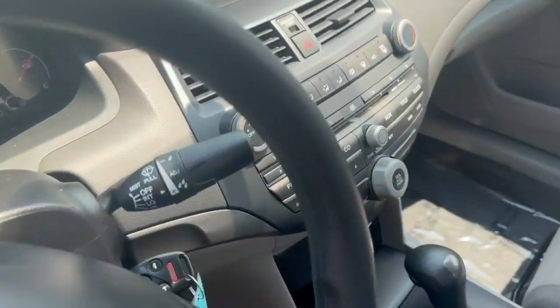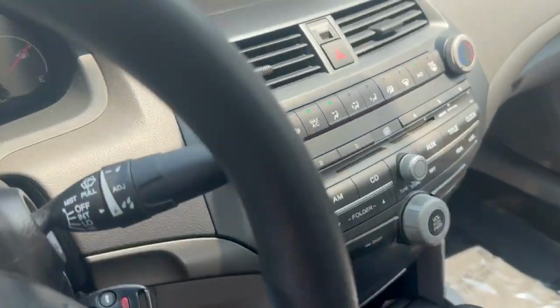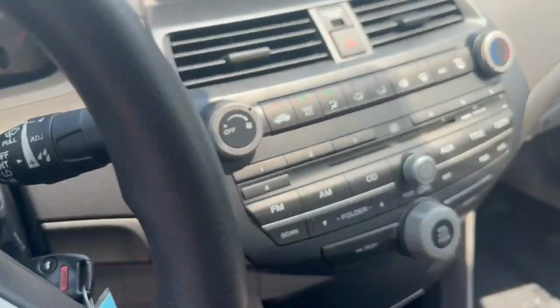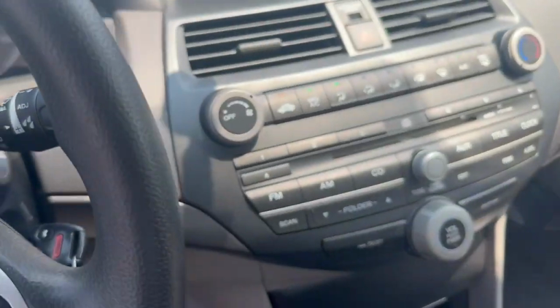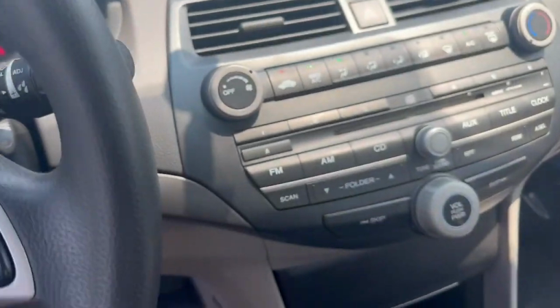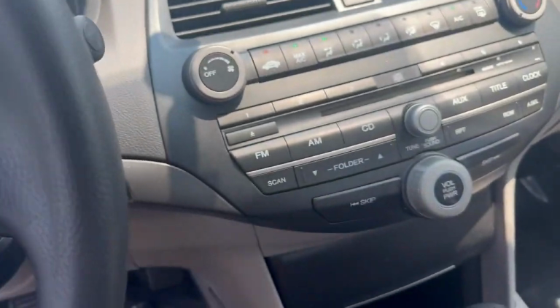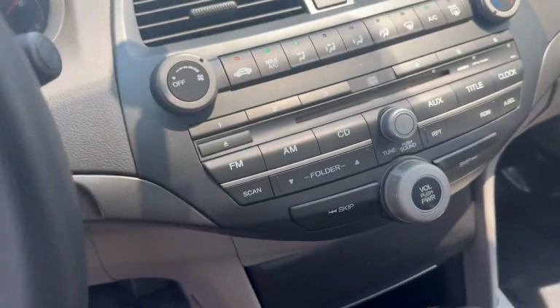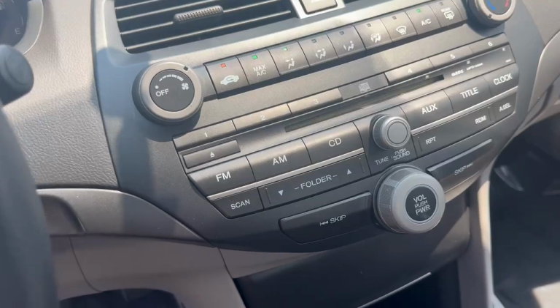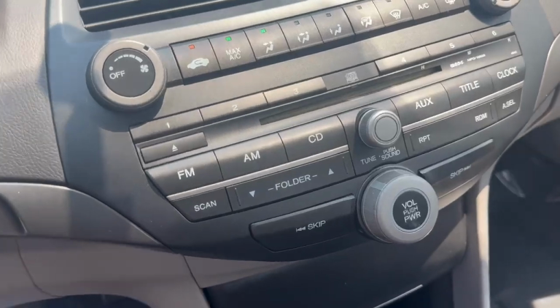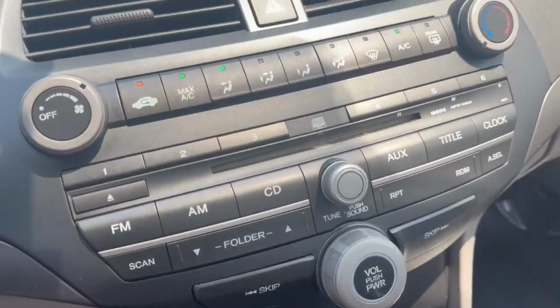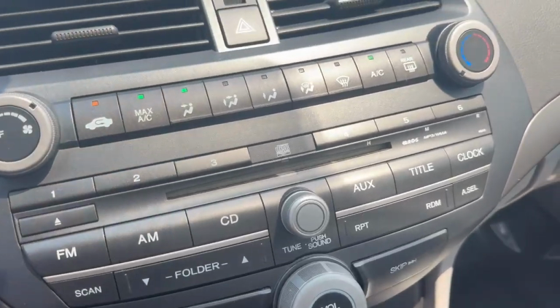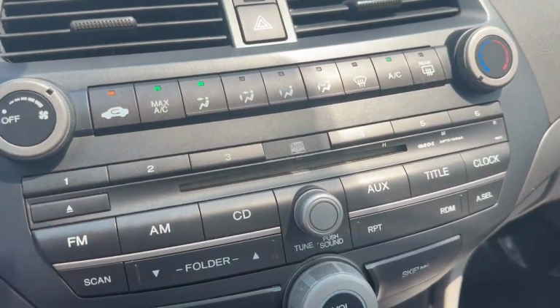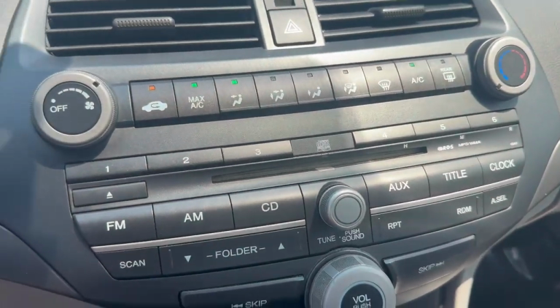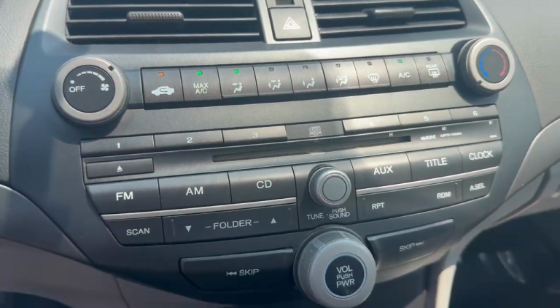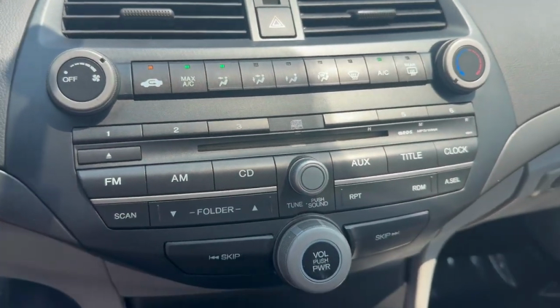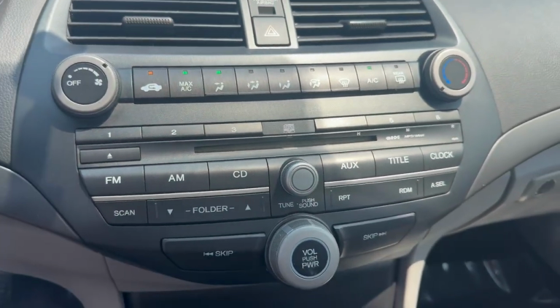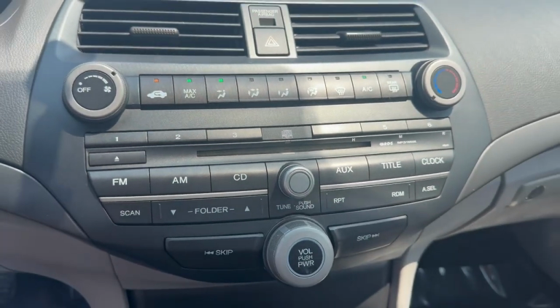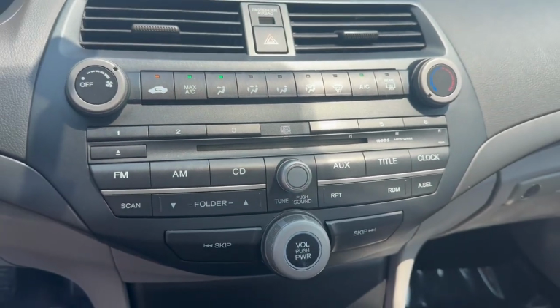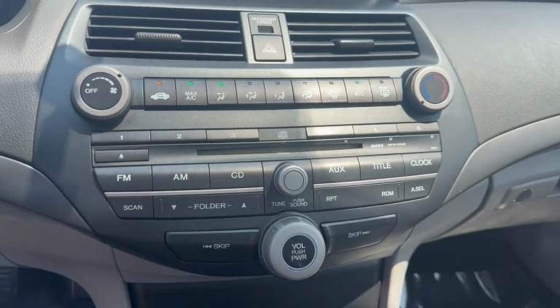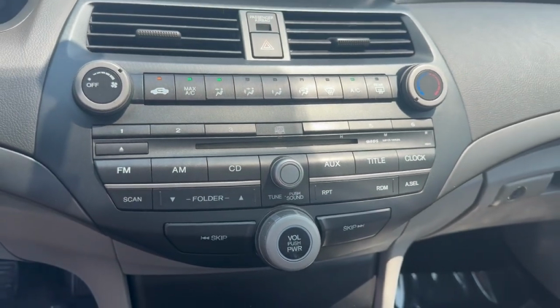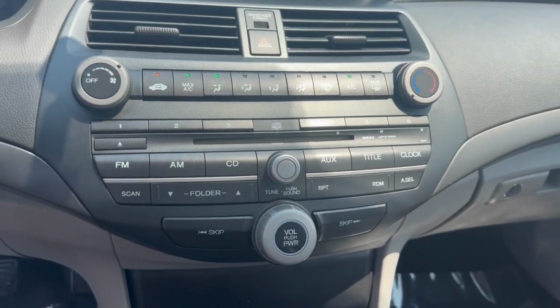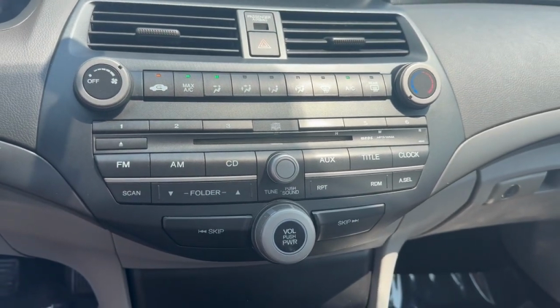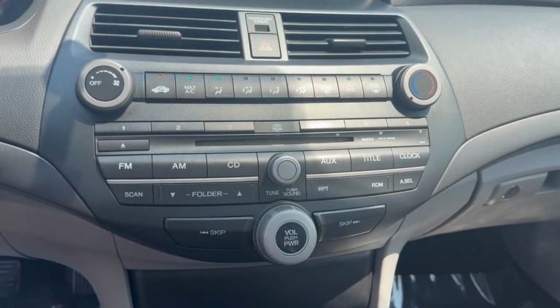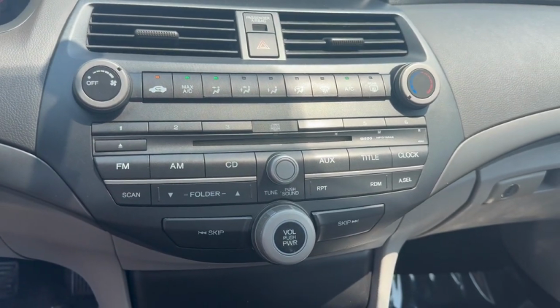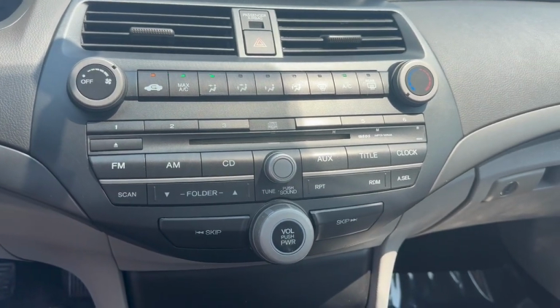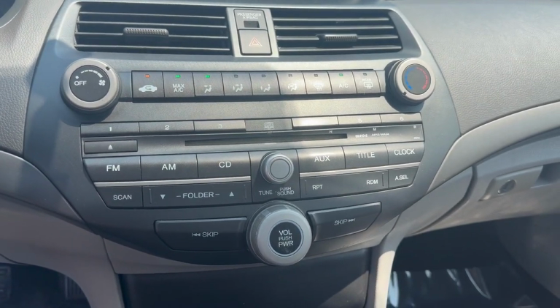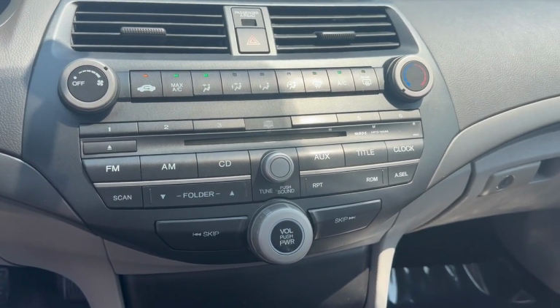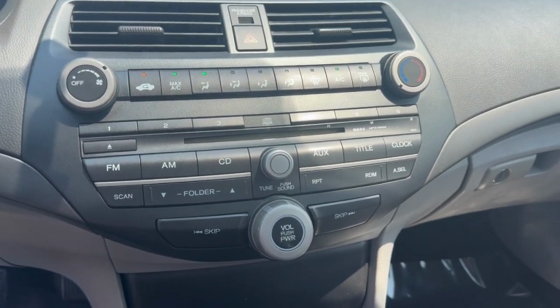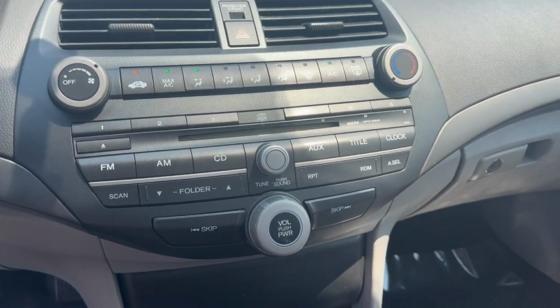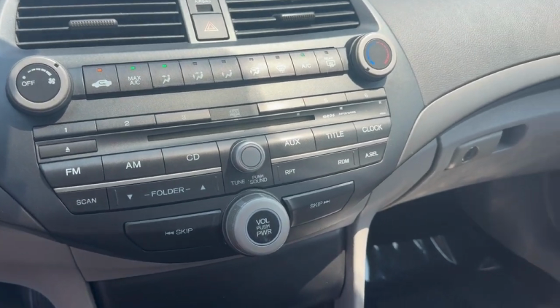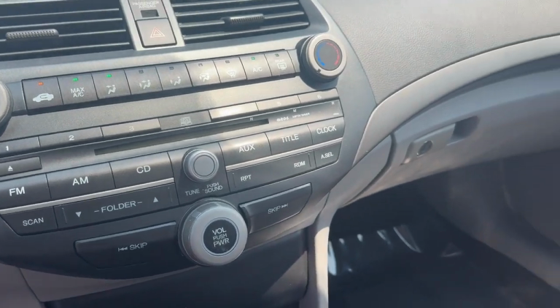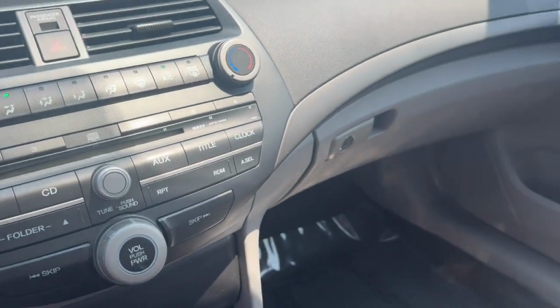Power locks, windows, and mirrors. AM/FM radio. AC and heat.